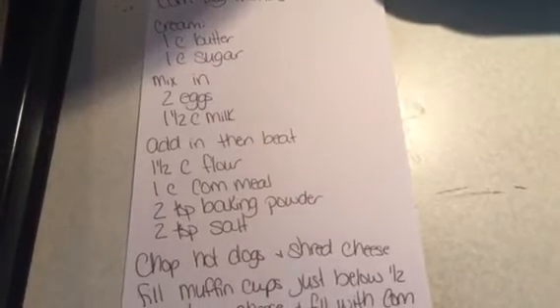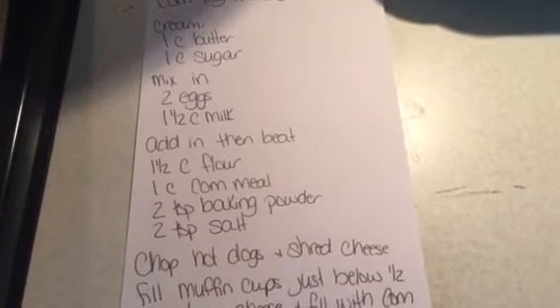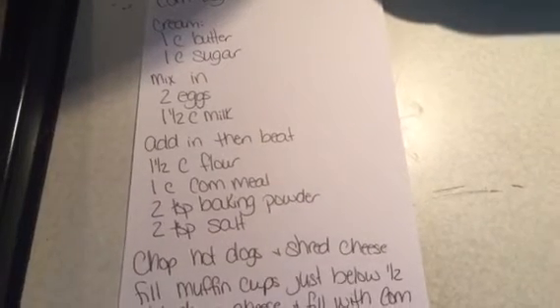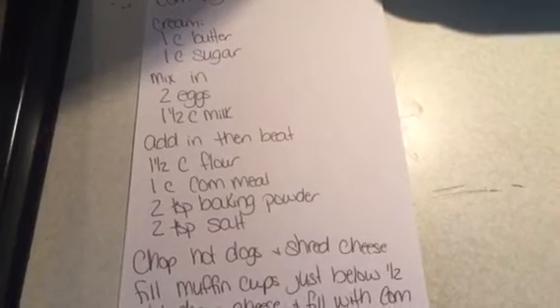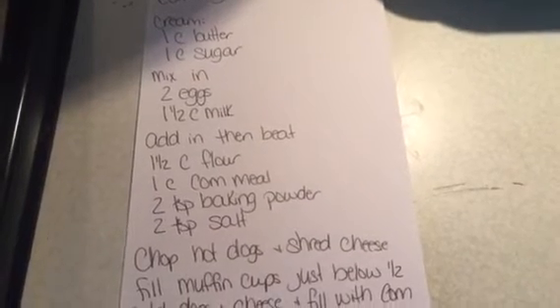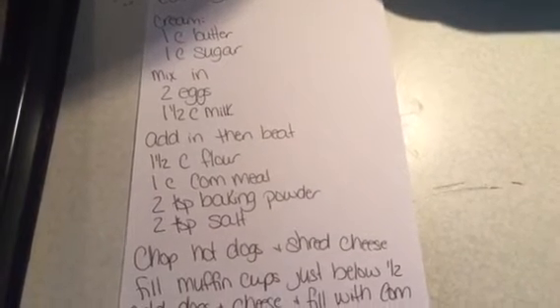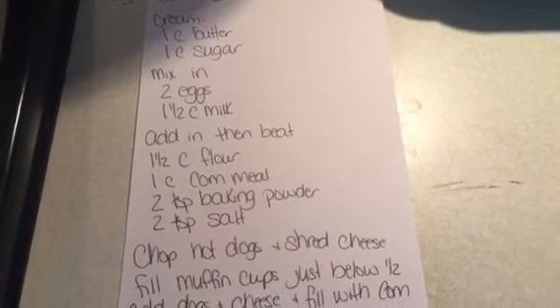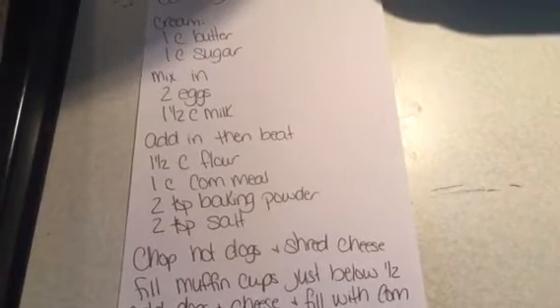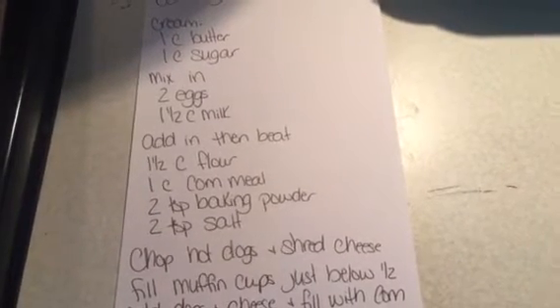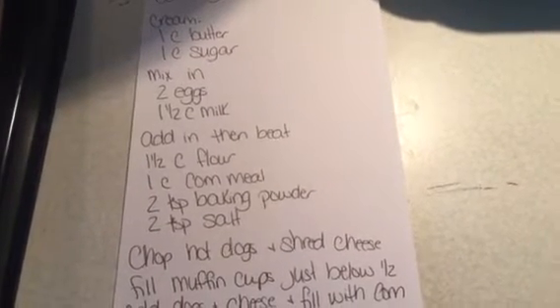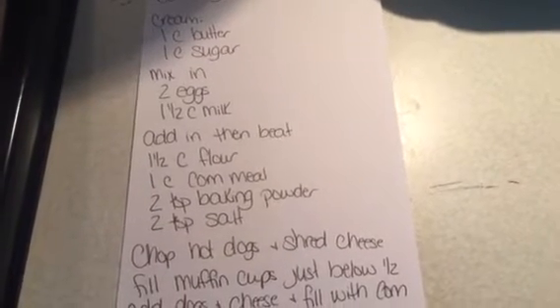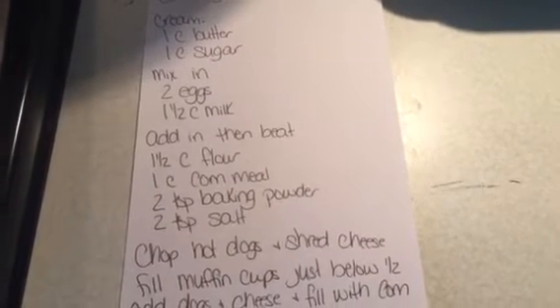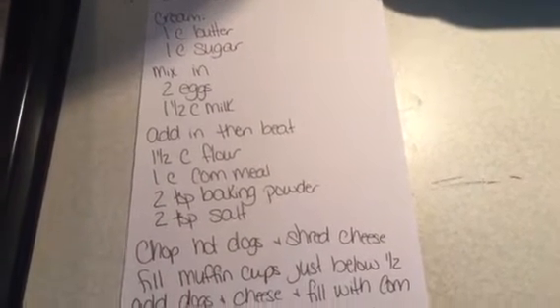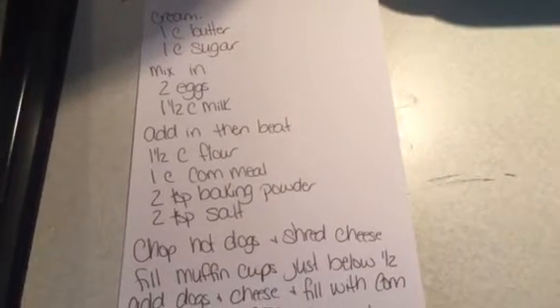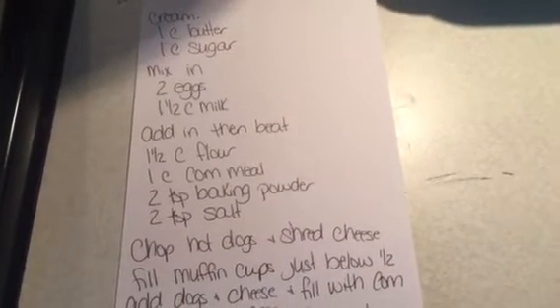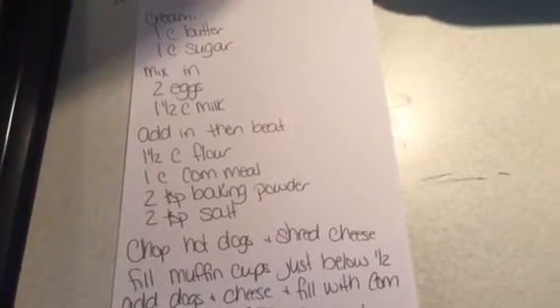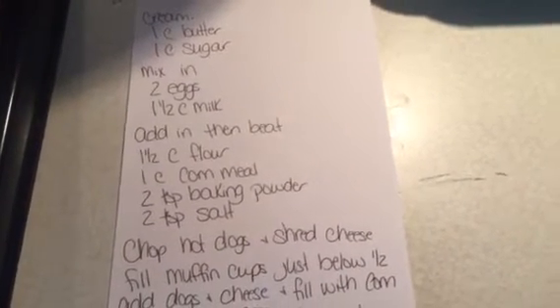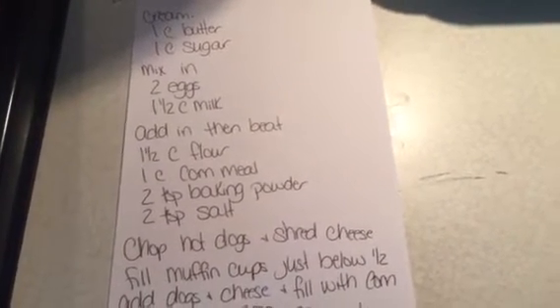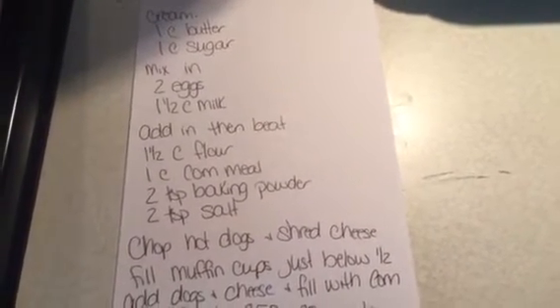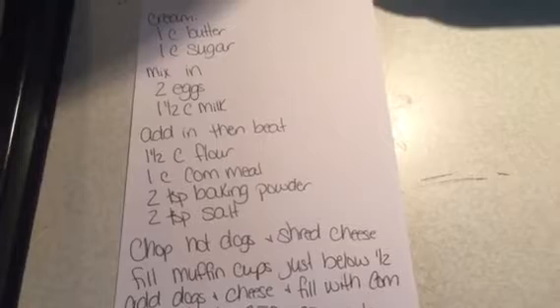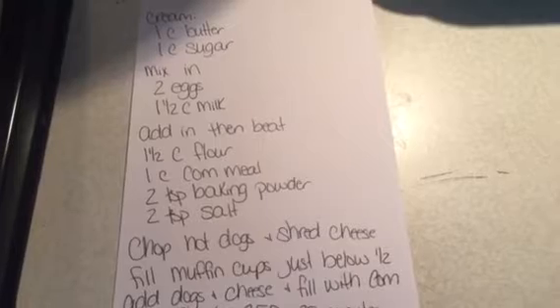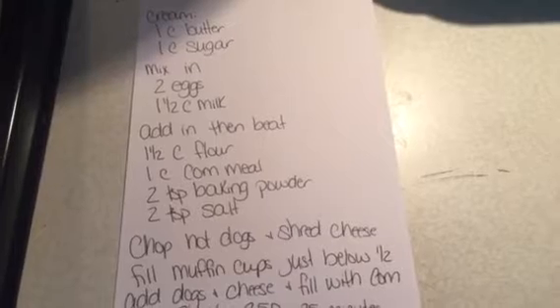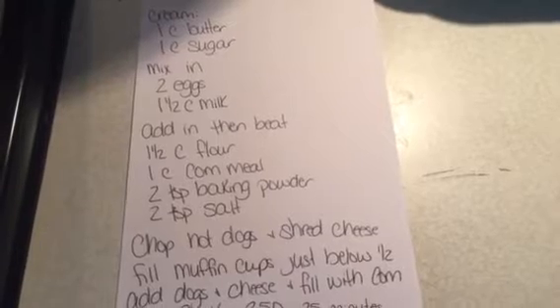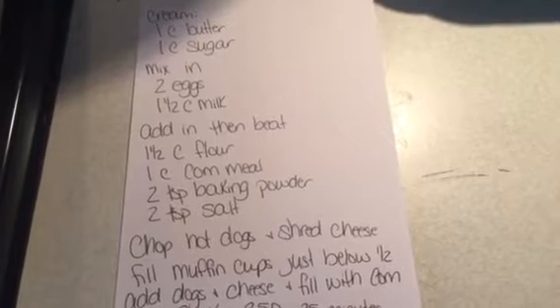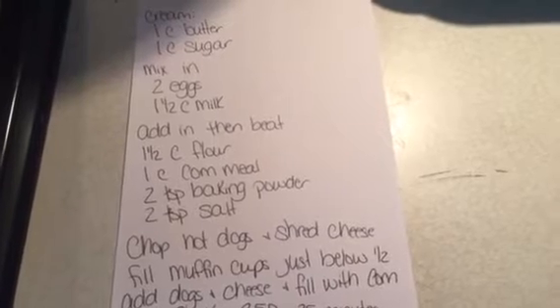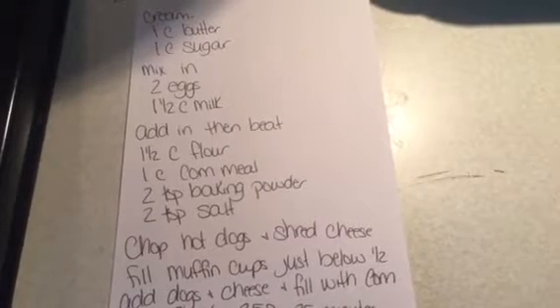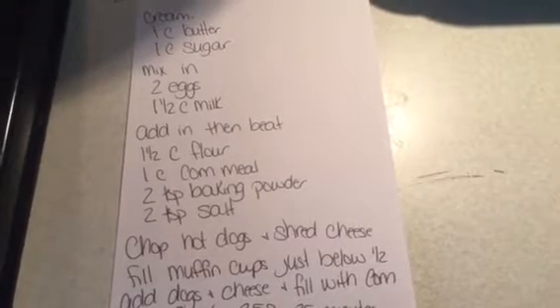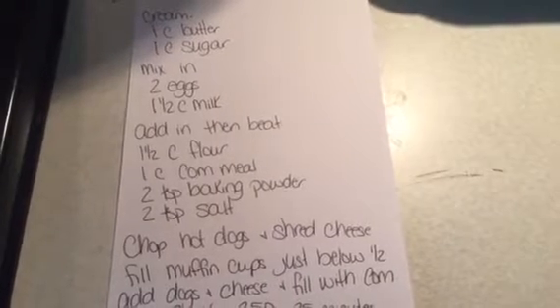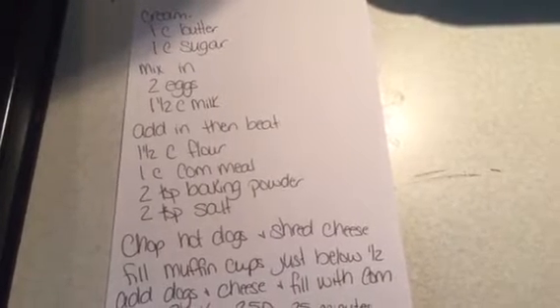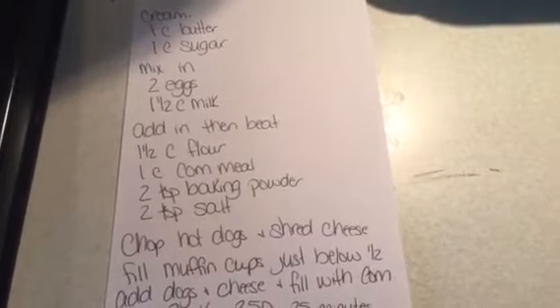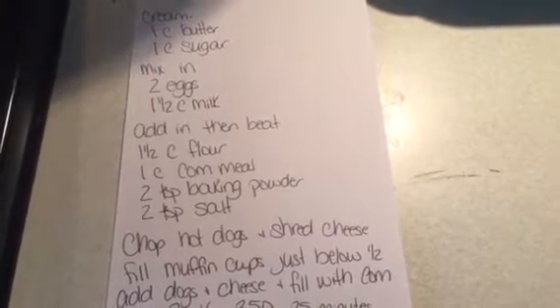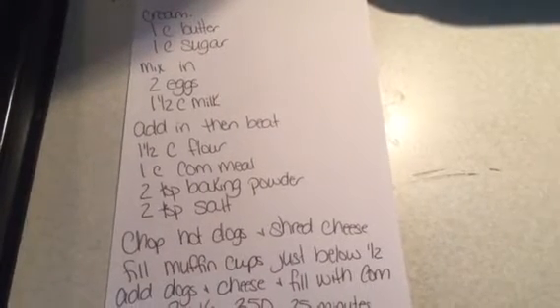And then added in 1½ cups flour, 1 cup cornmeal, 2 teaspoons baking powder, and 2 teaspoons salt.